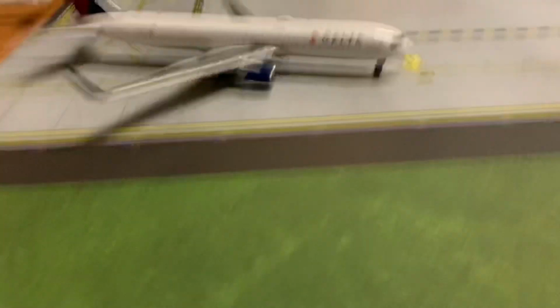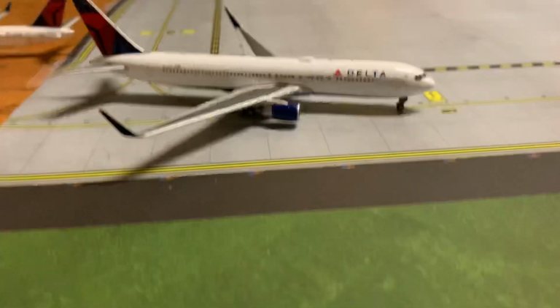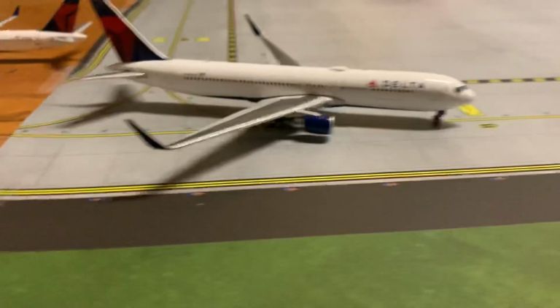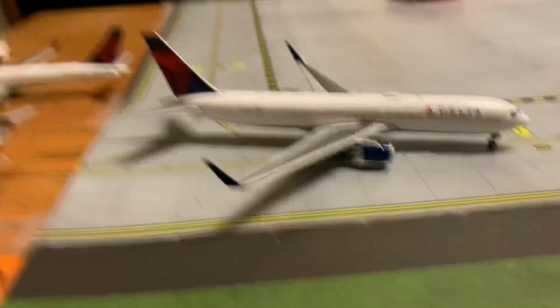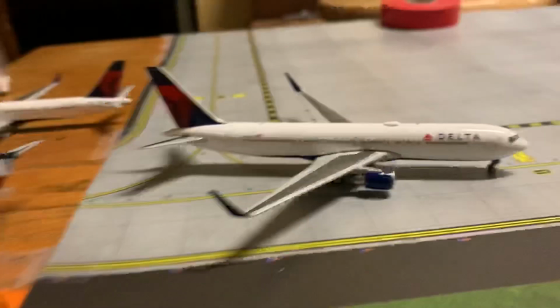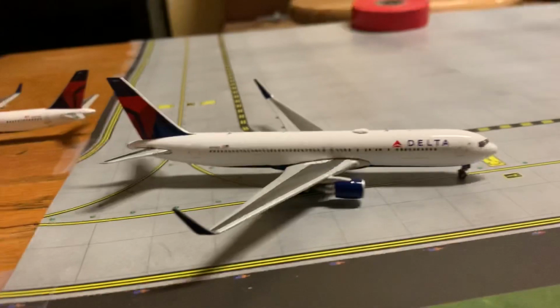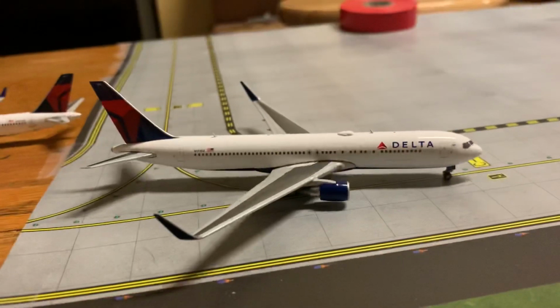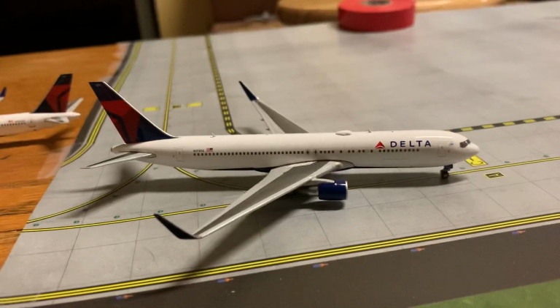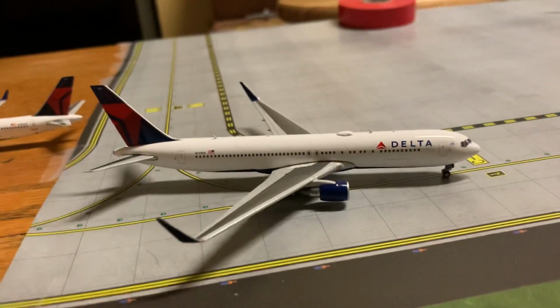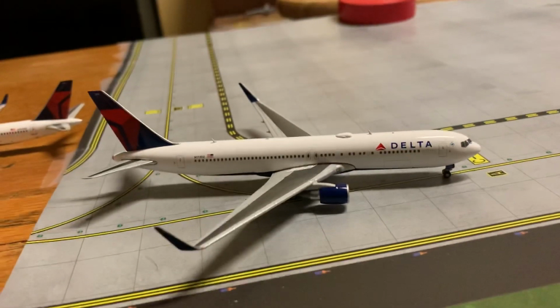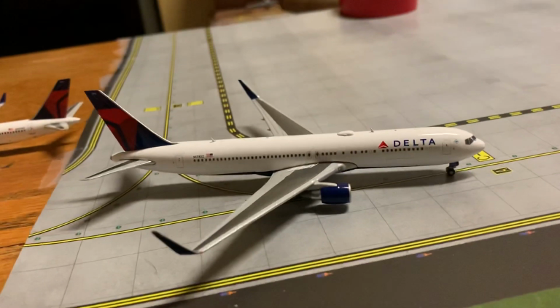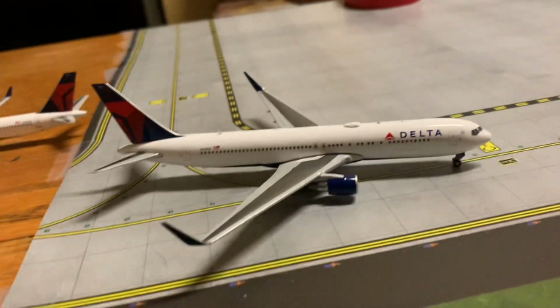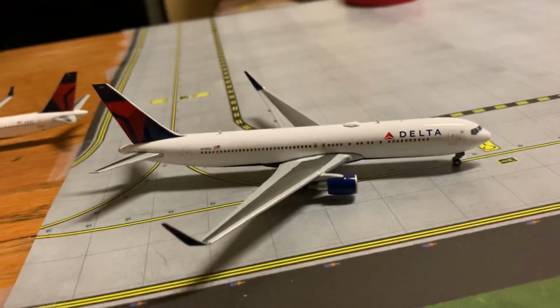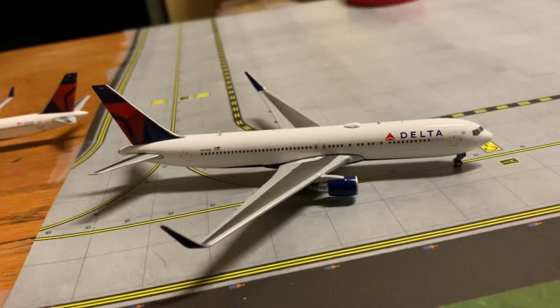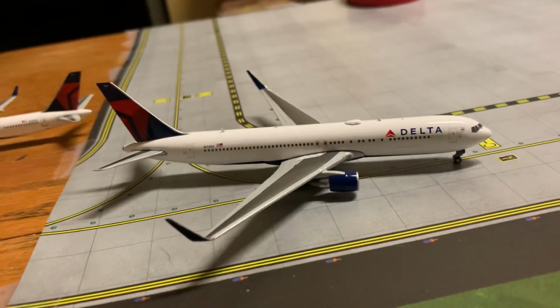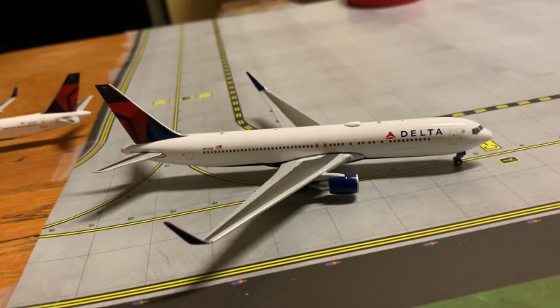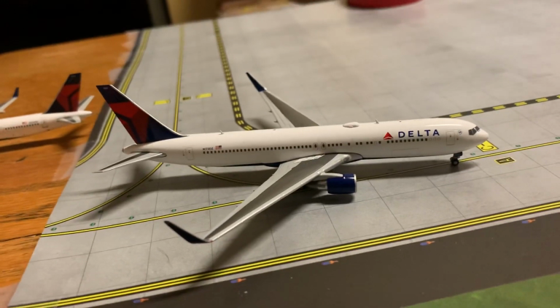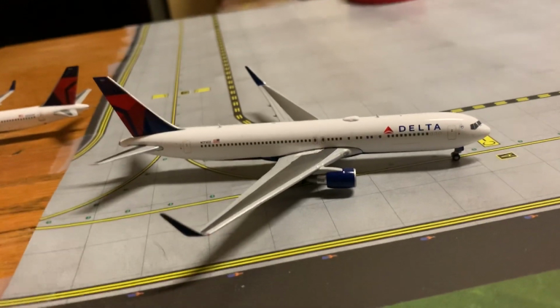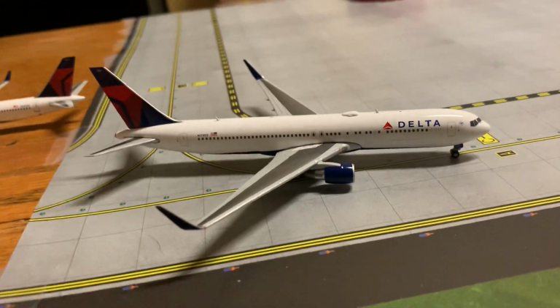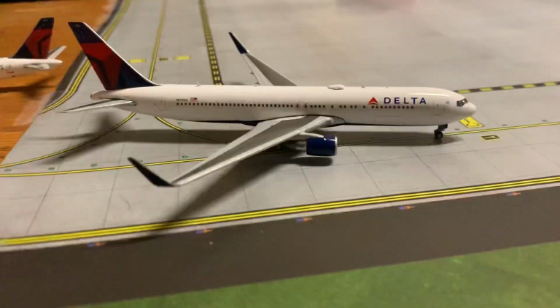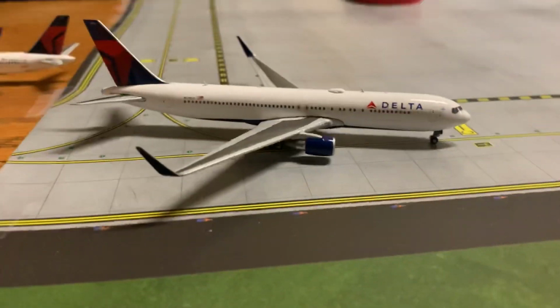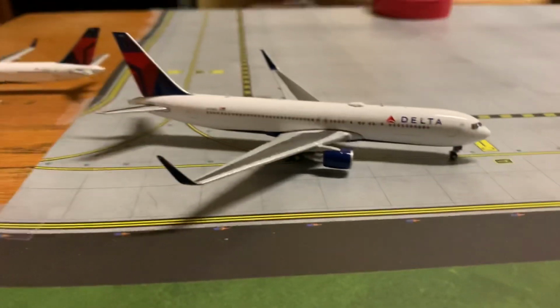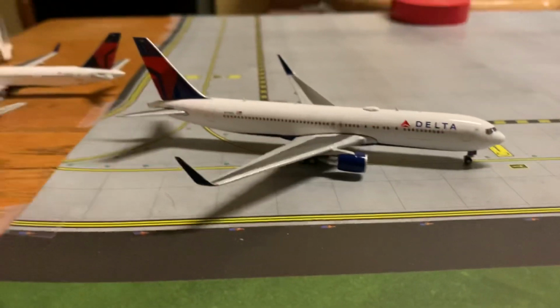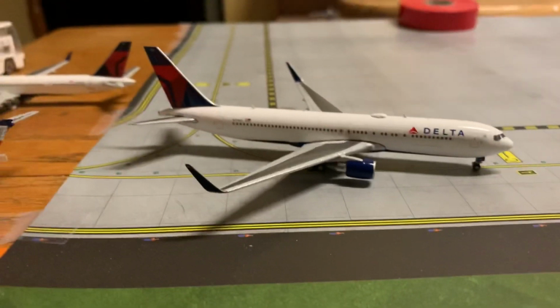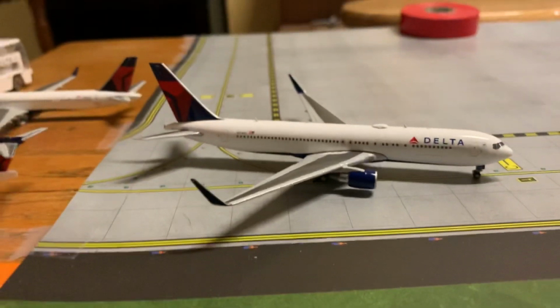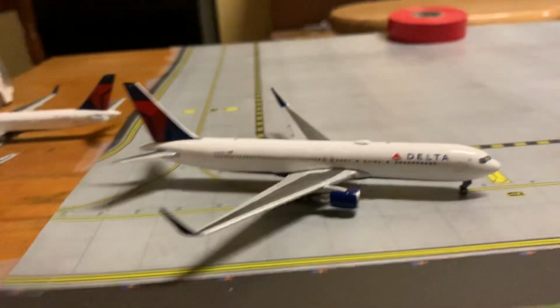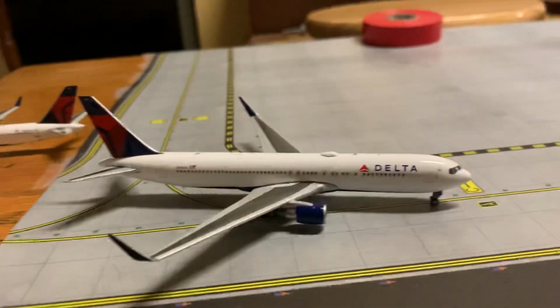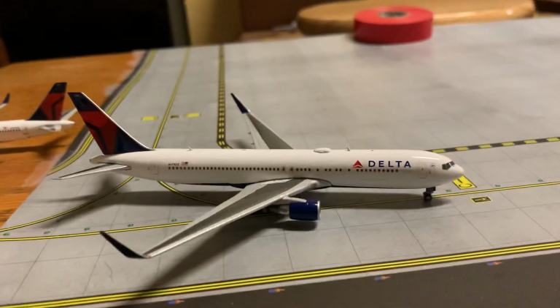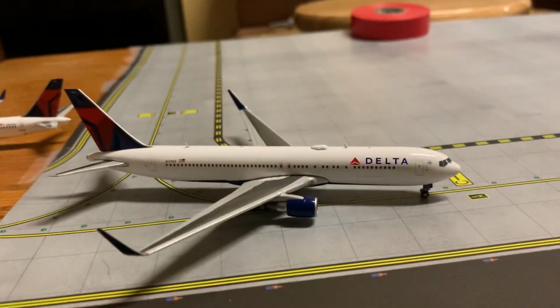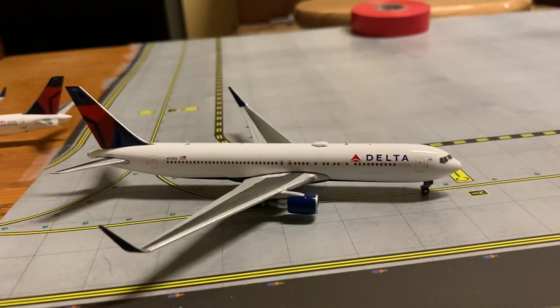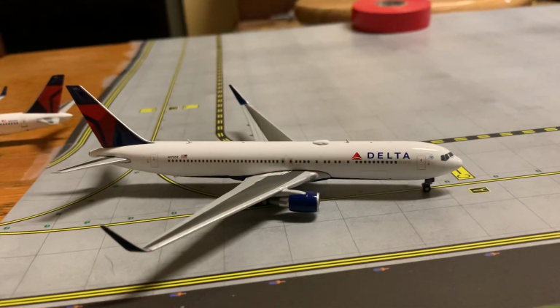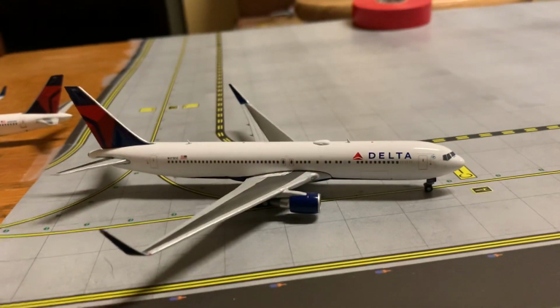Delta 767-300ER — this is taxiing for departure out to Seattle.